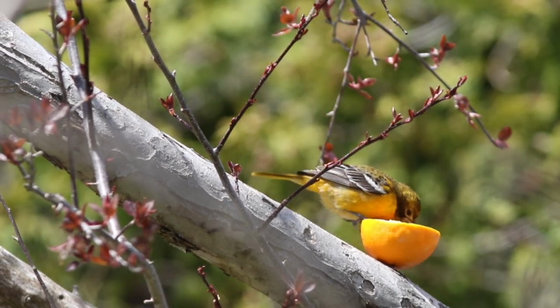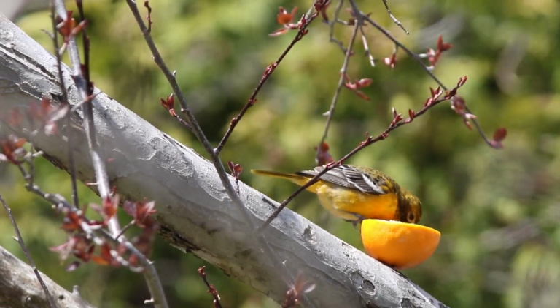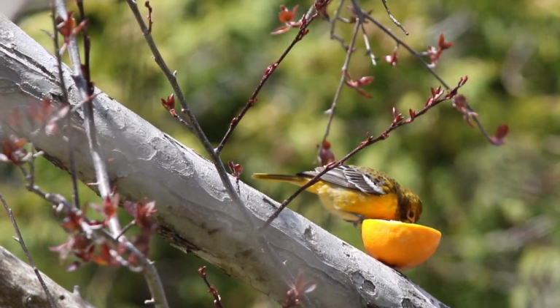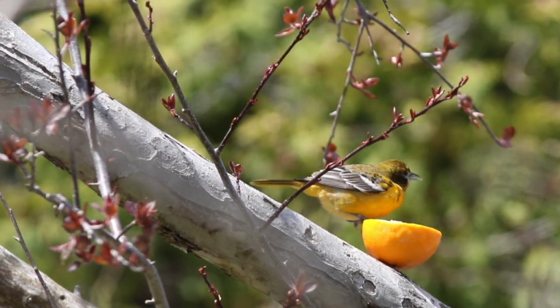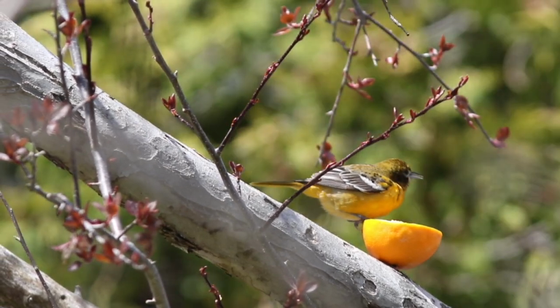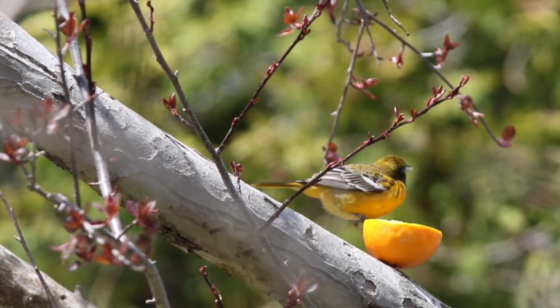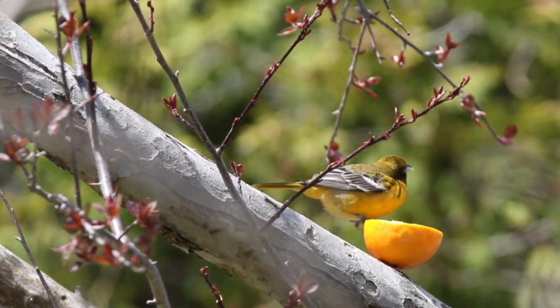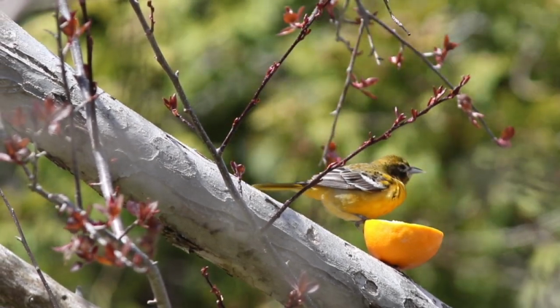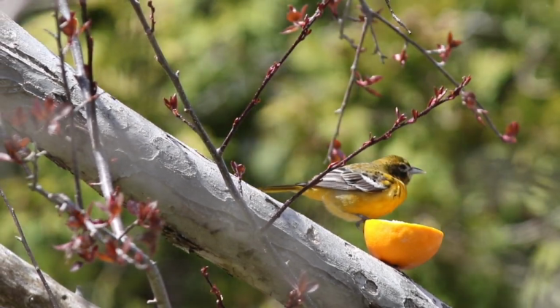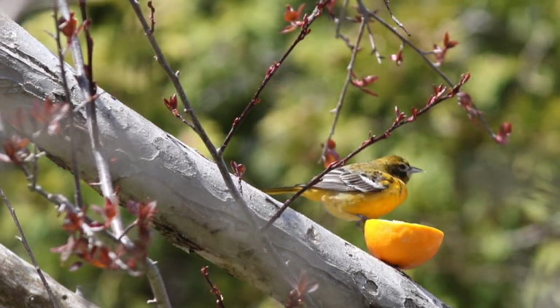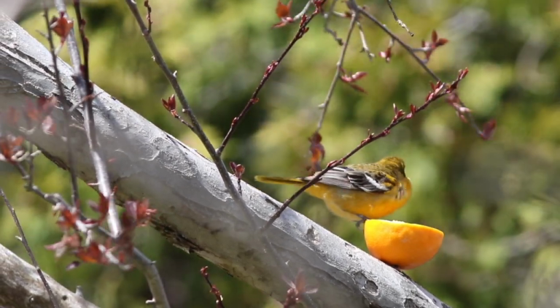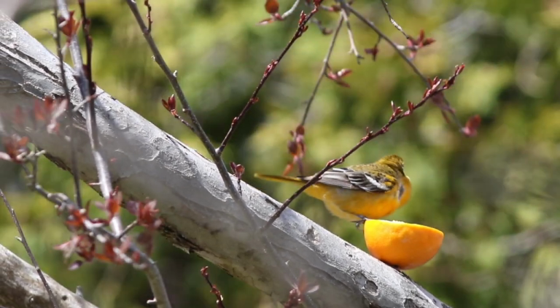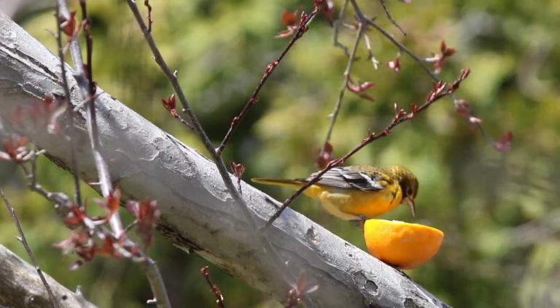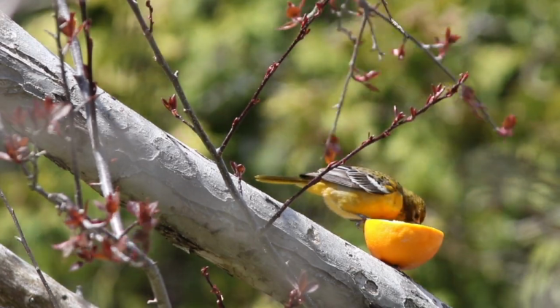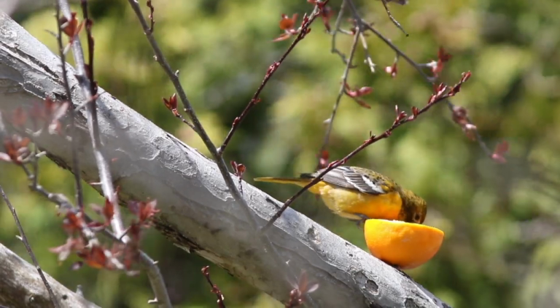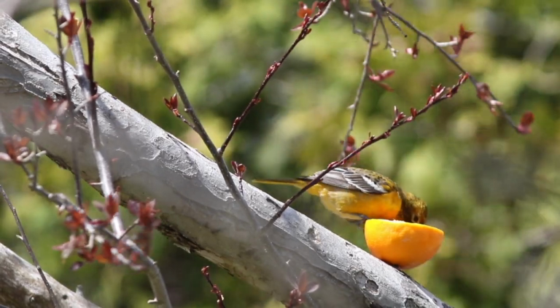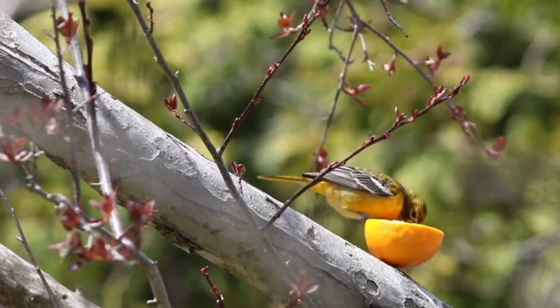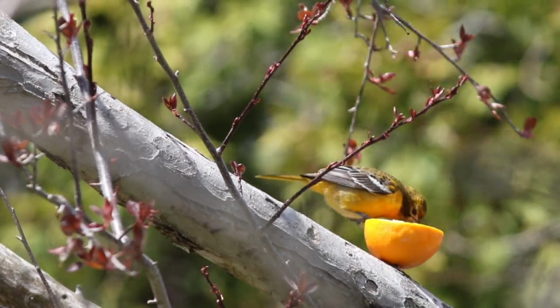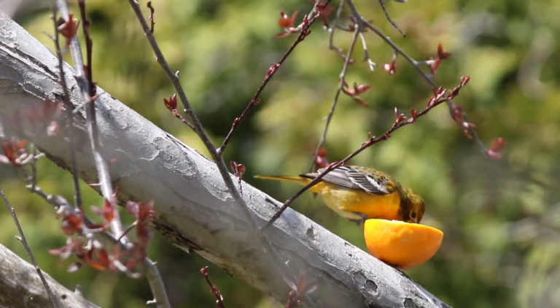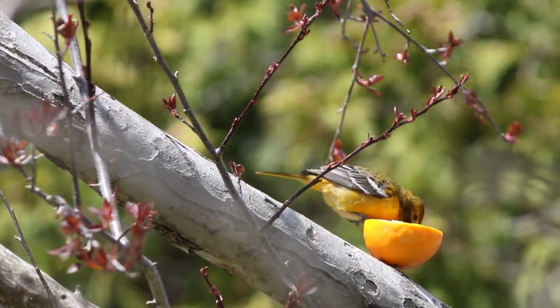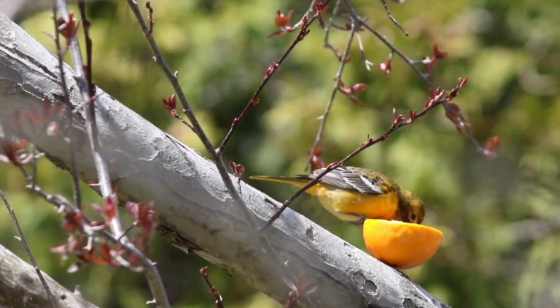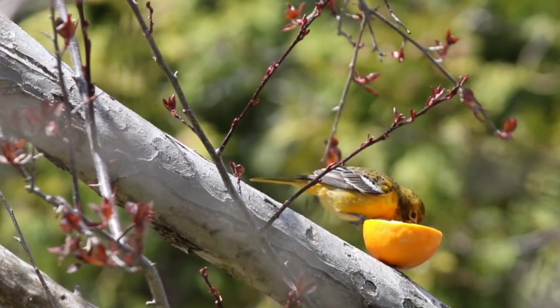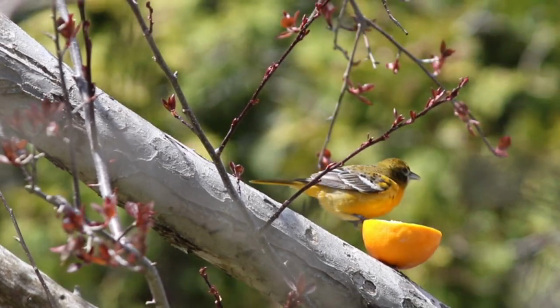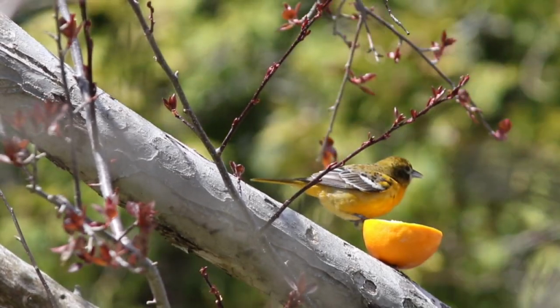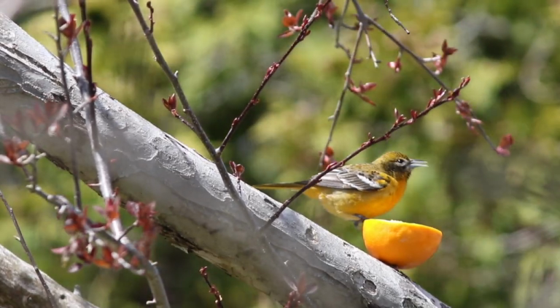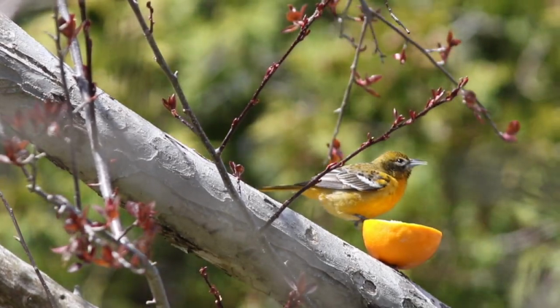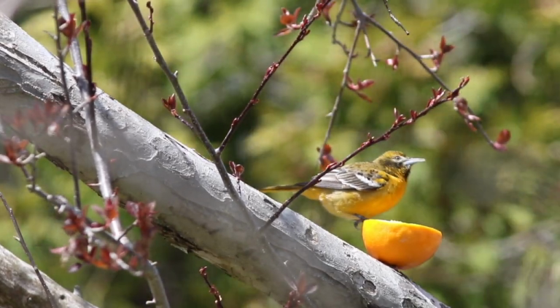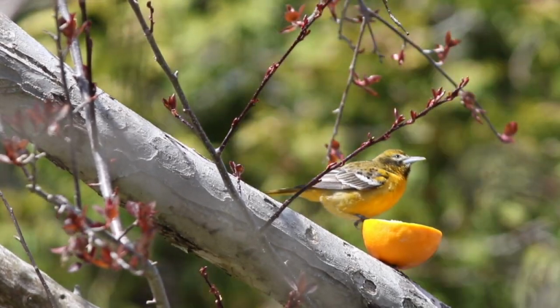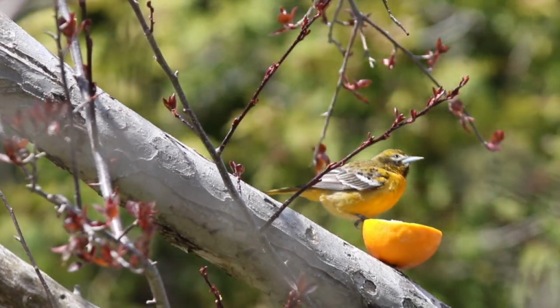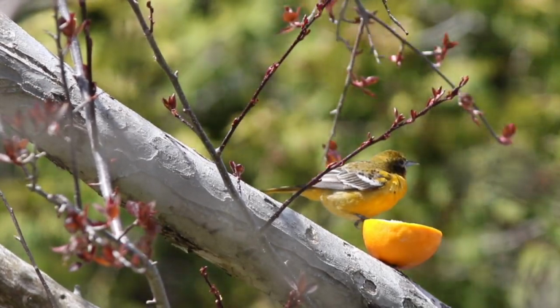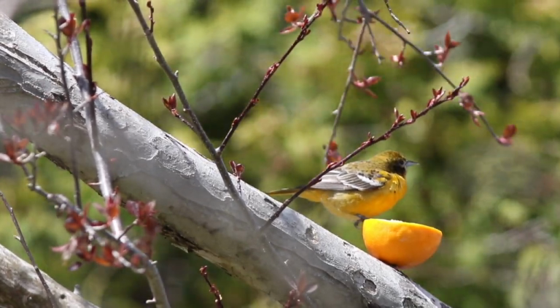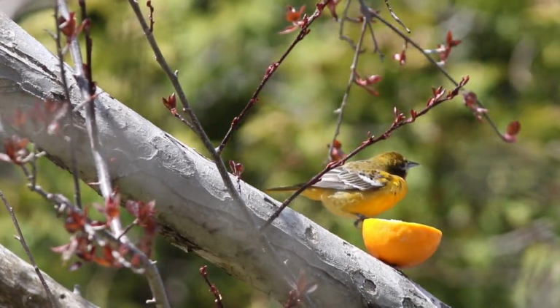Here's a young male Baltimore Oriole. Look, it's starting to get the dark cheek and the dark head of the male.